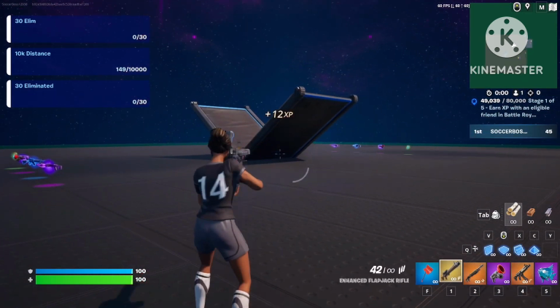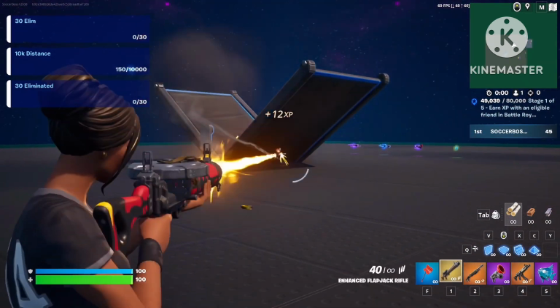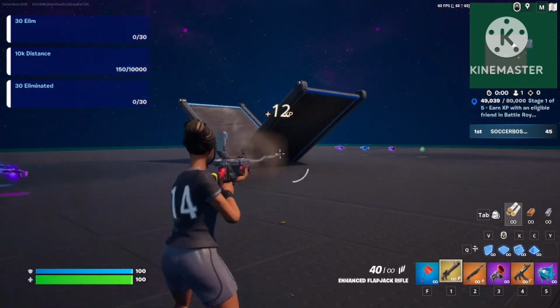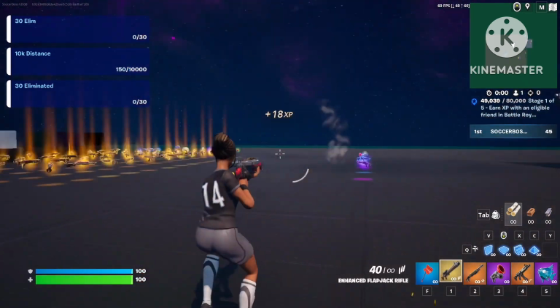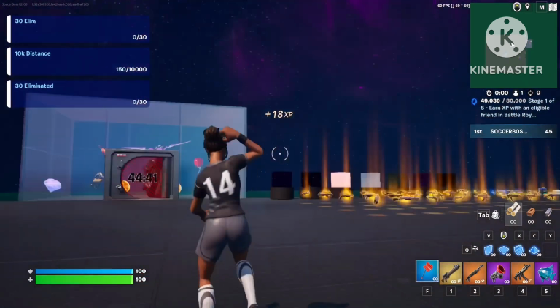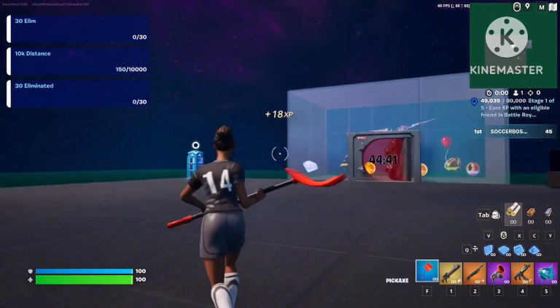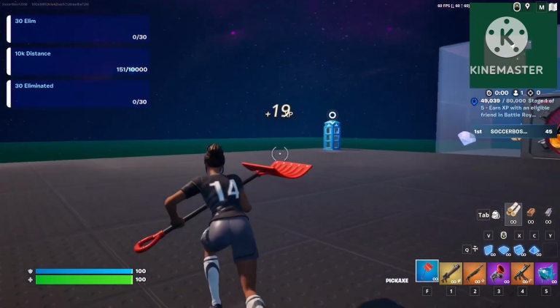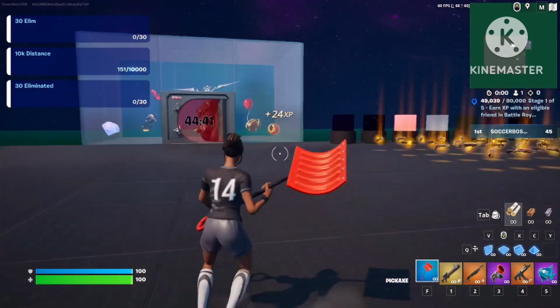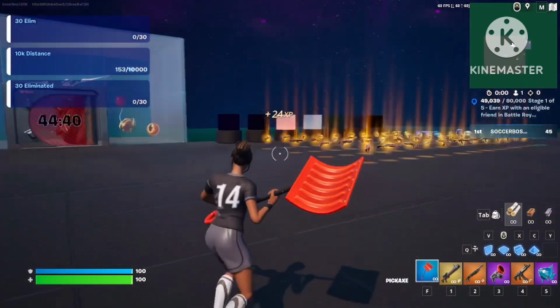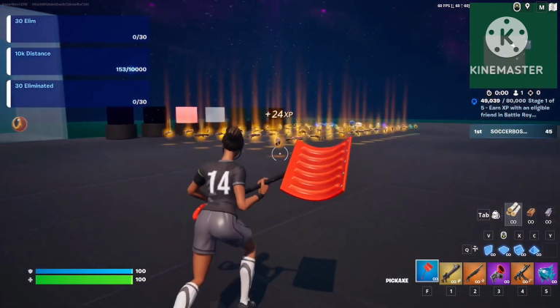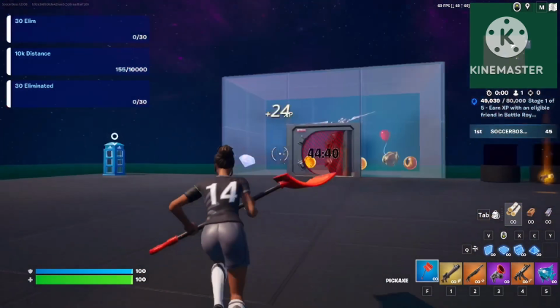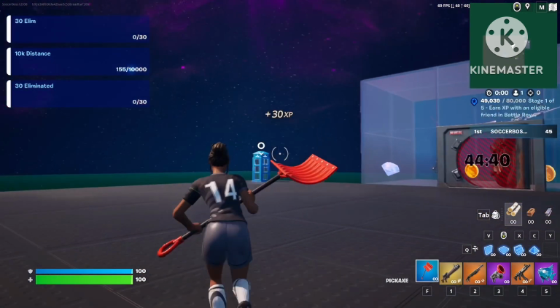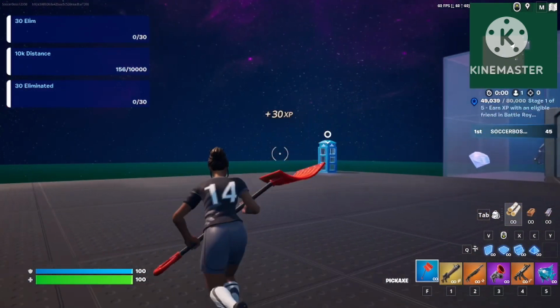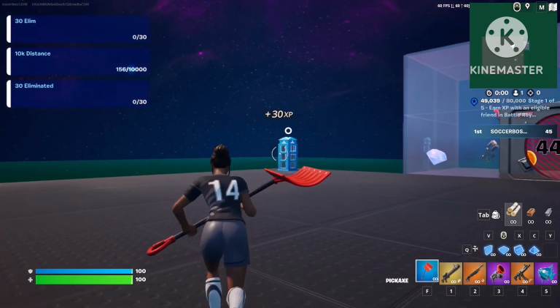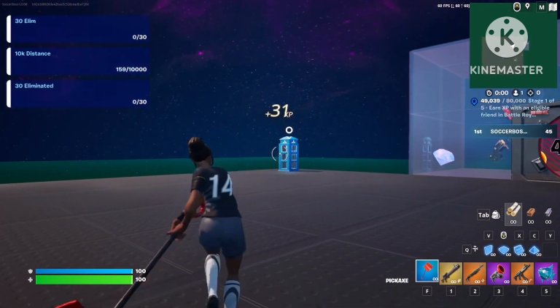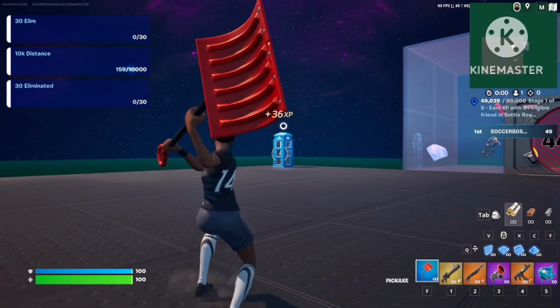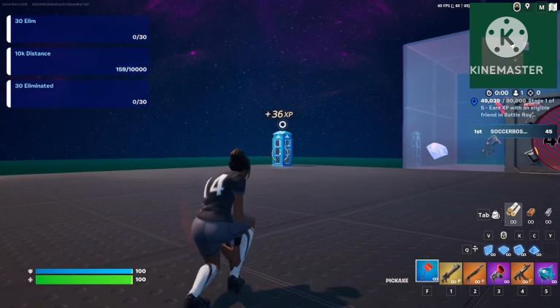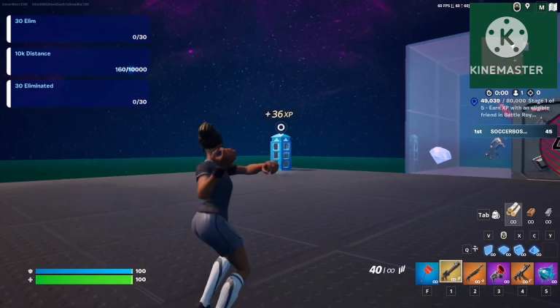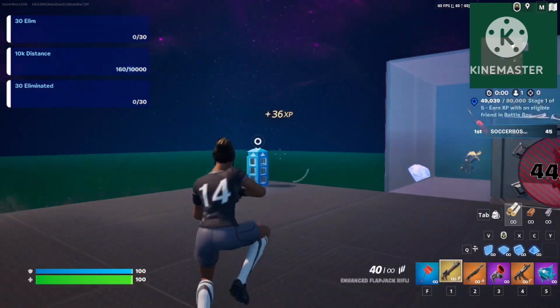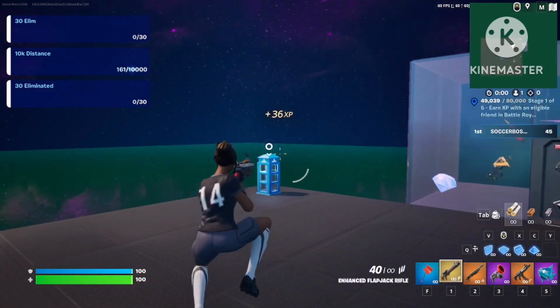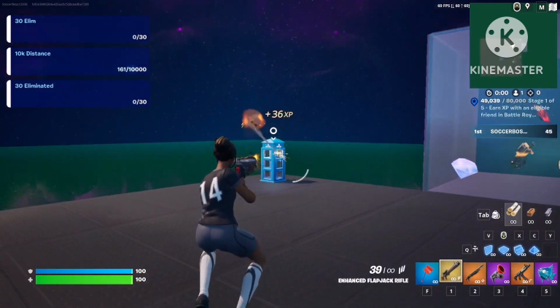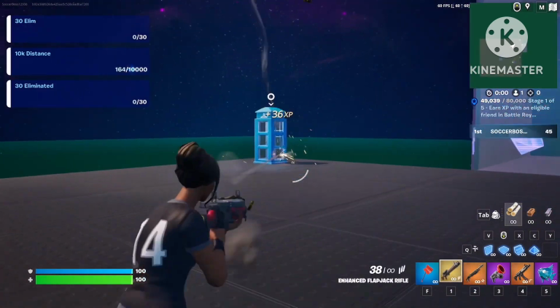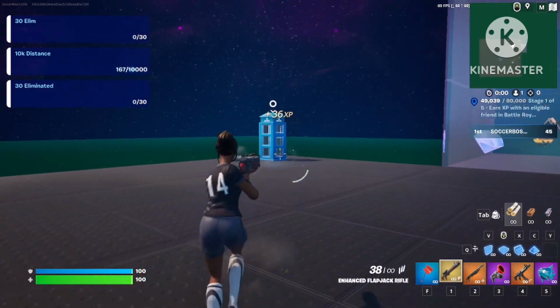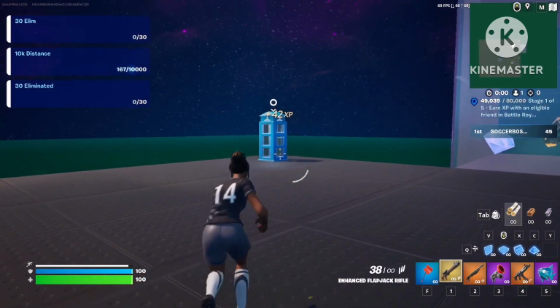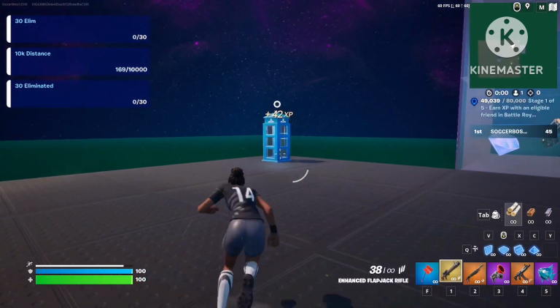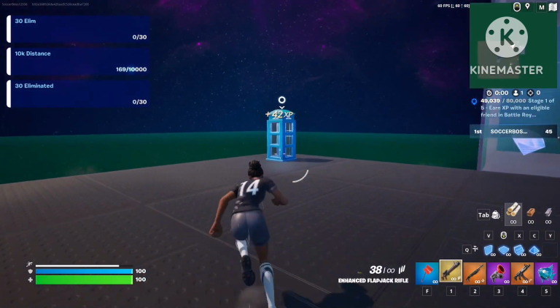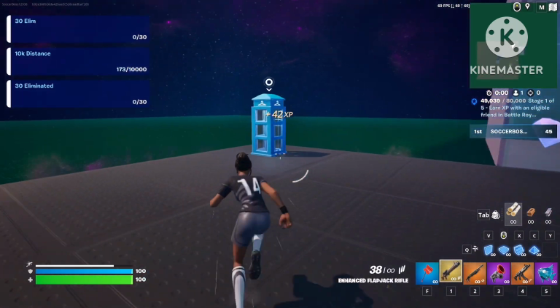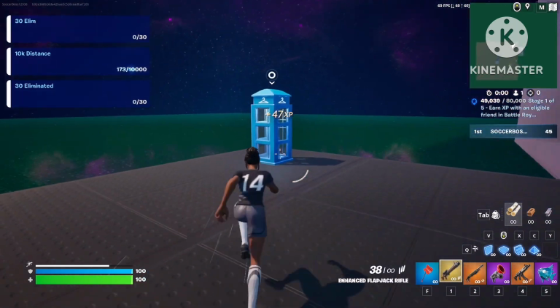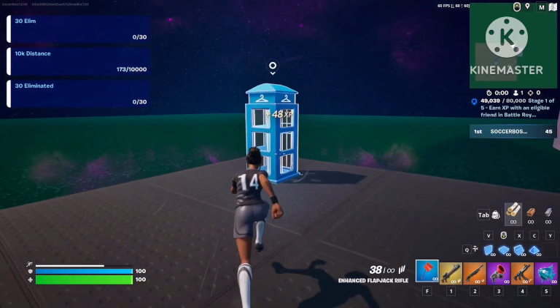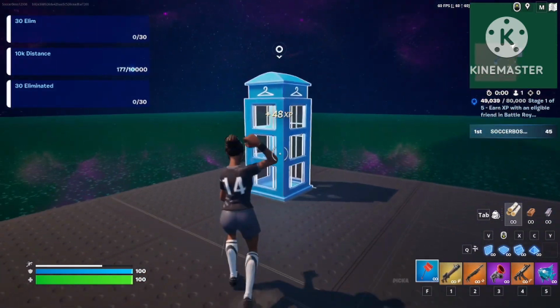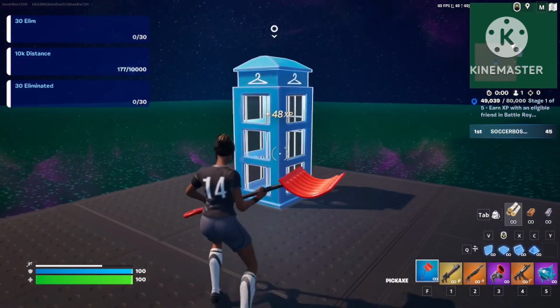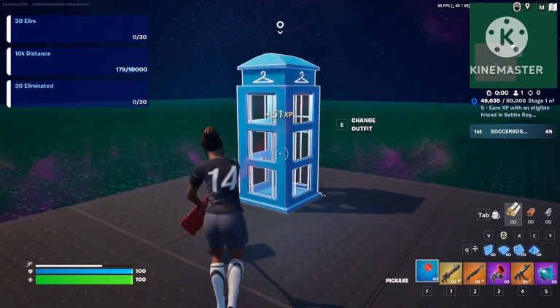After you get that, you should be getting some XP. Now if you go on the left side of the big vault, there's a changing boot walk on top of that, and crouching gets you more XP.